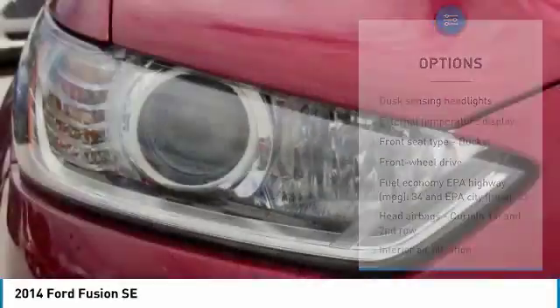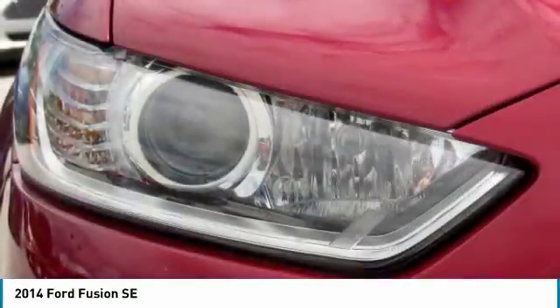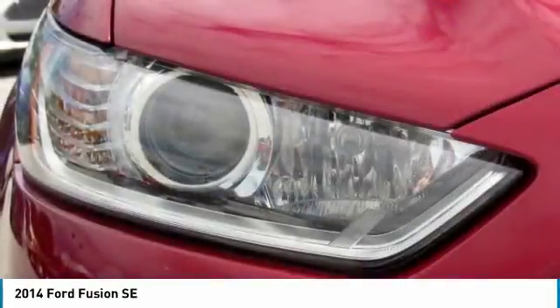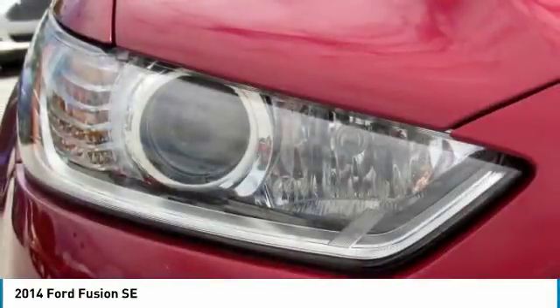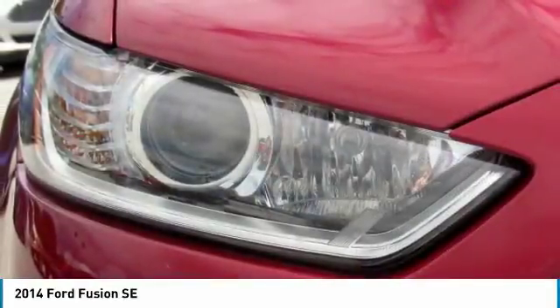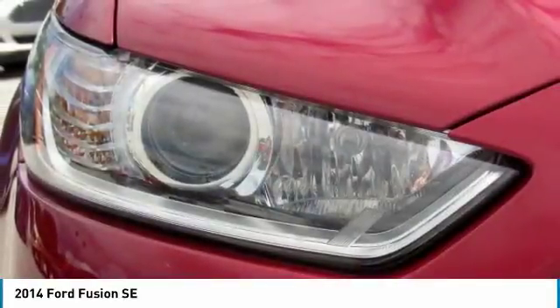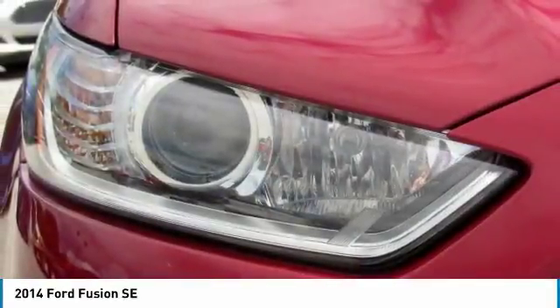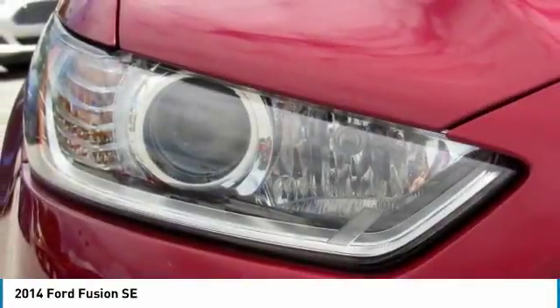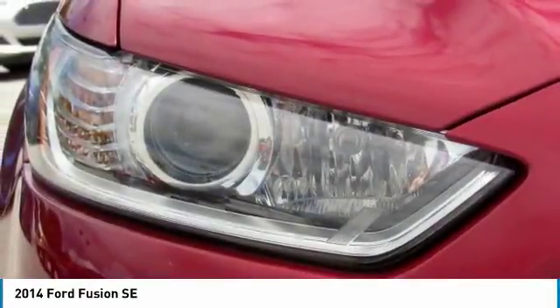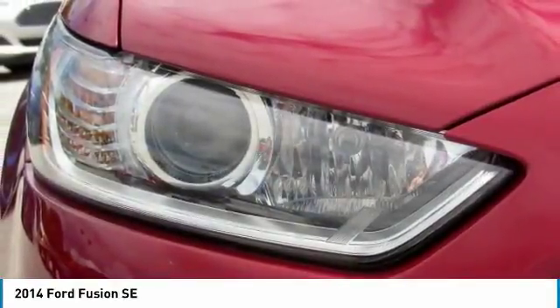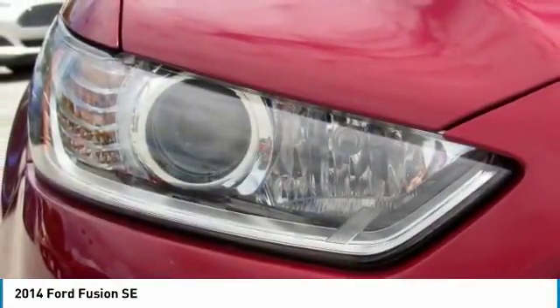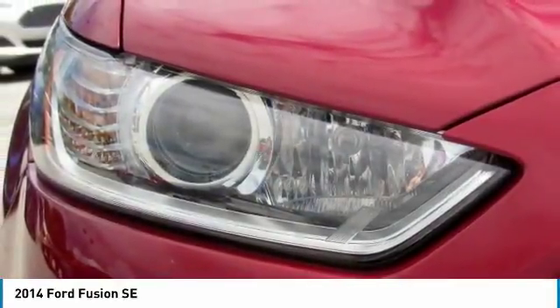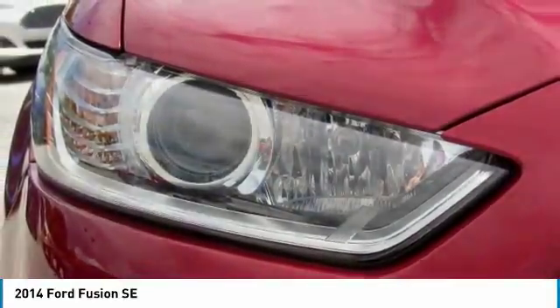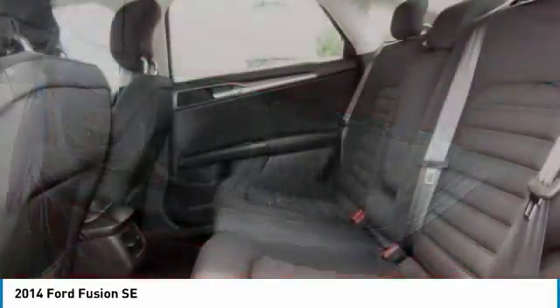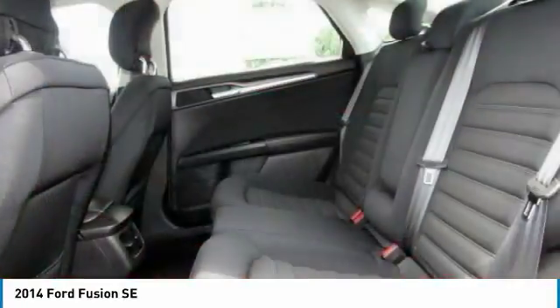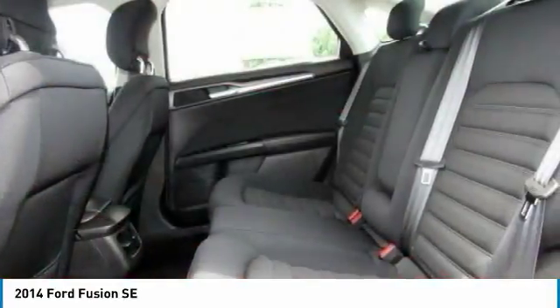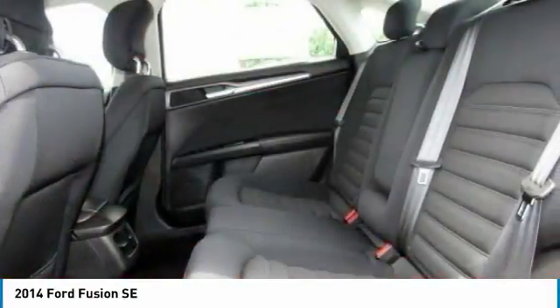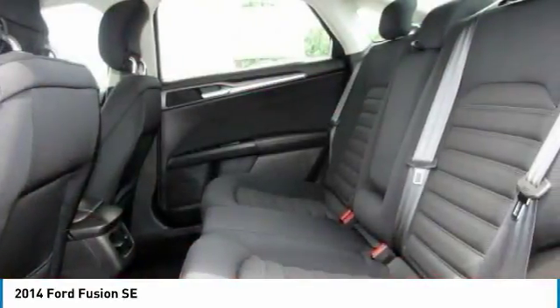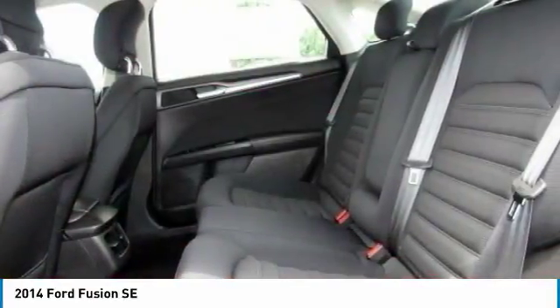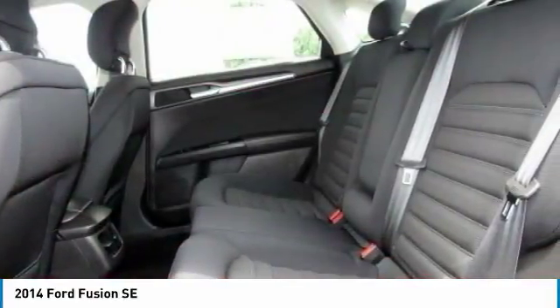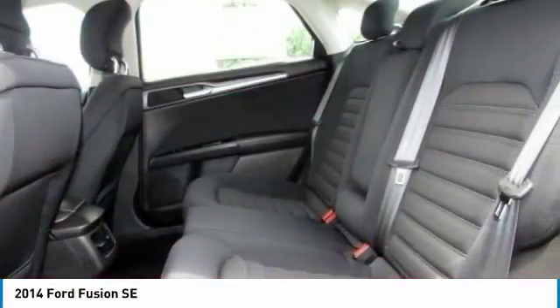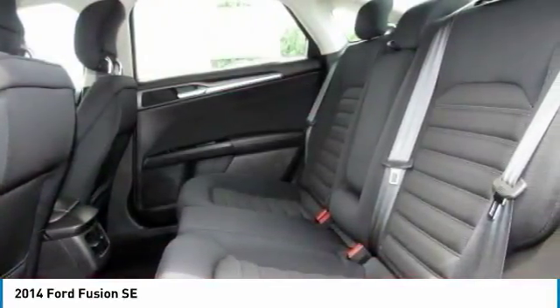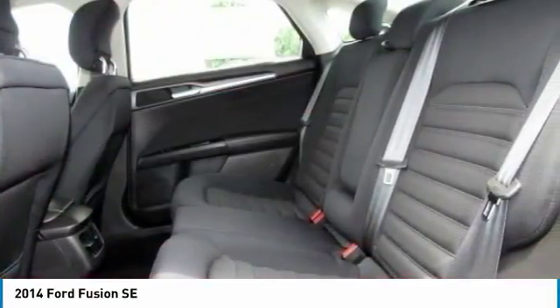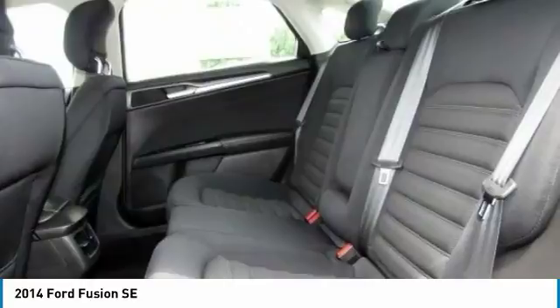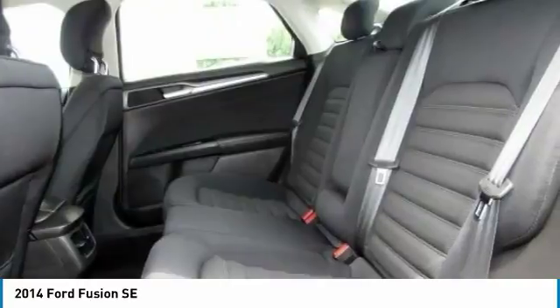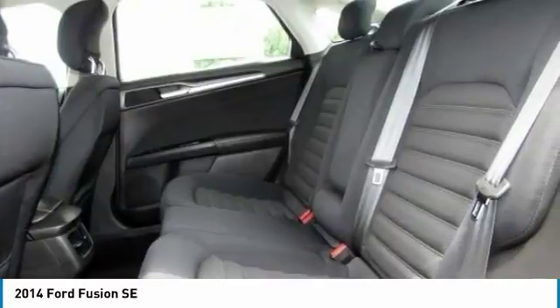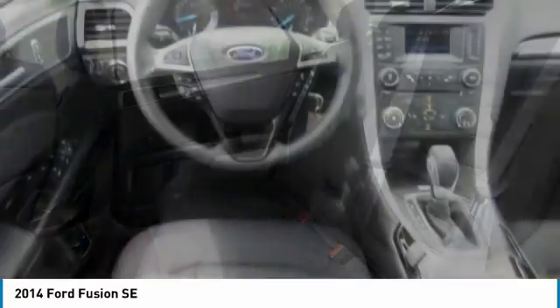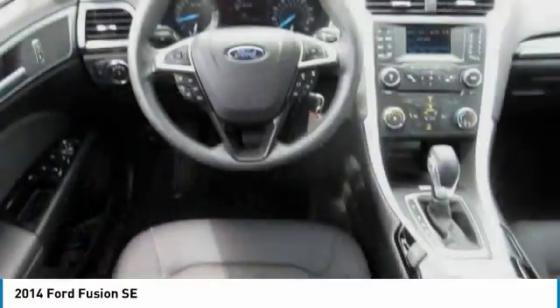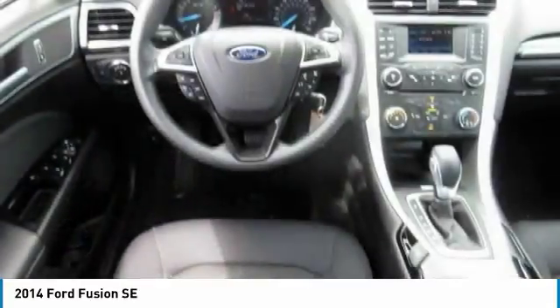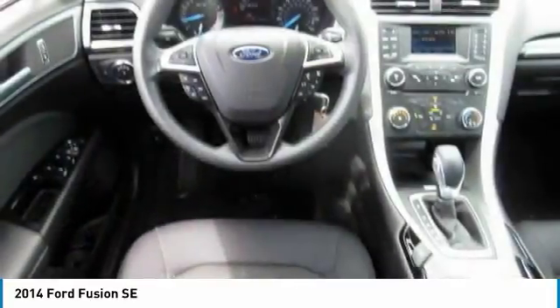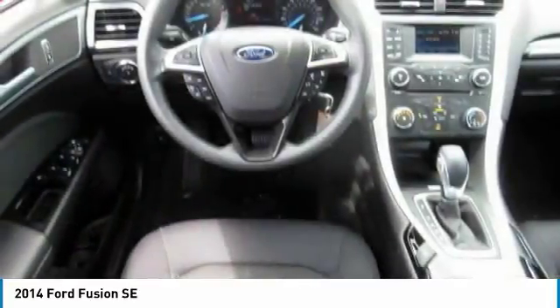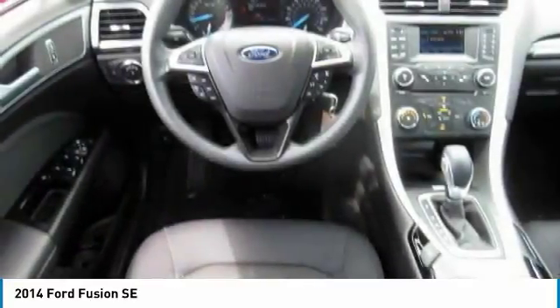Power door locks, trip computer, and compass. This beauty will make even your house keys jealous. Drive it today.